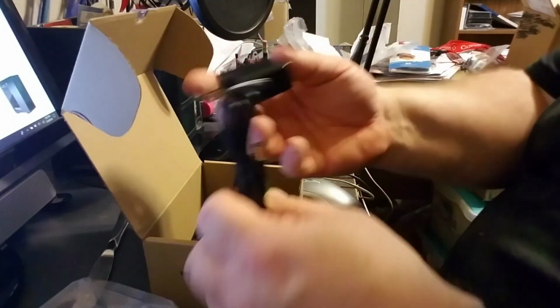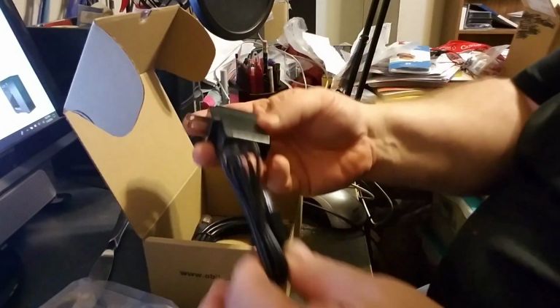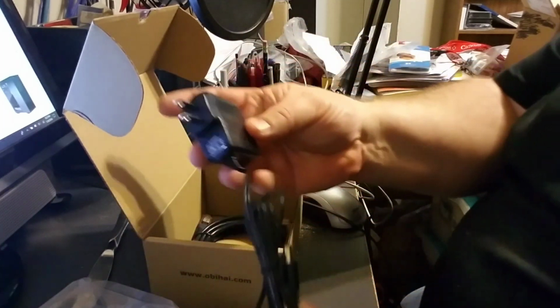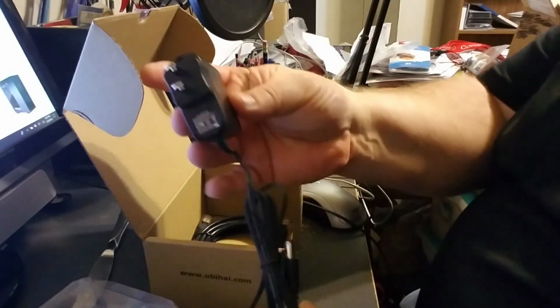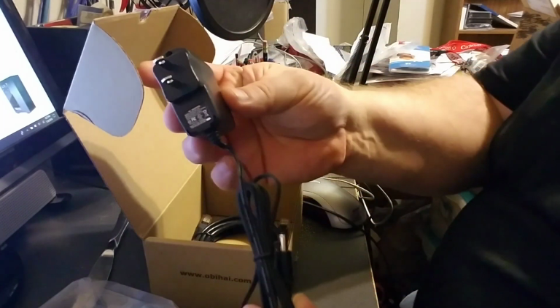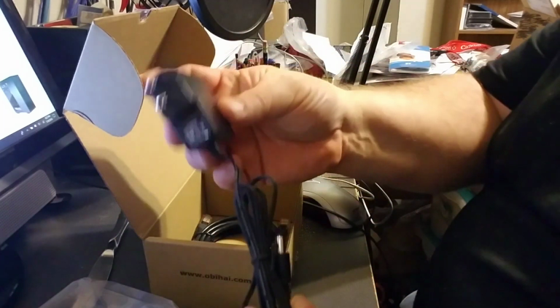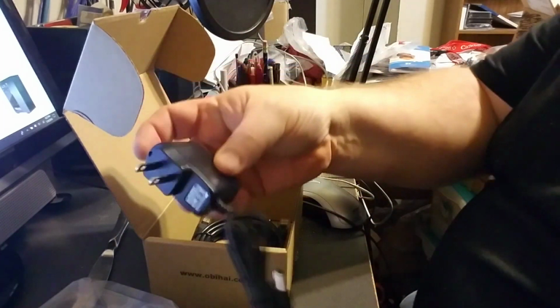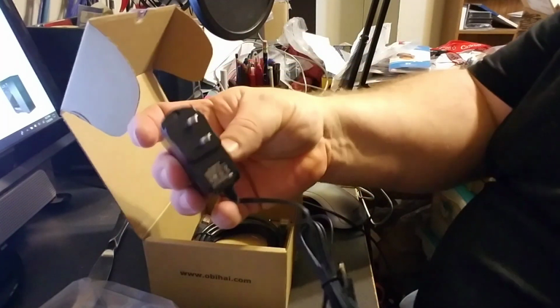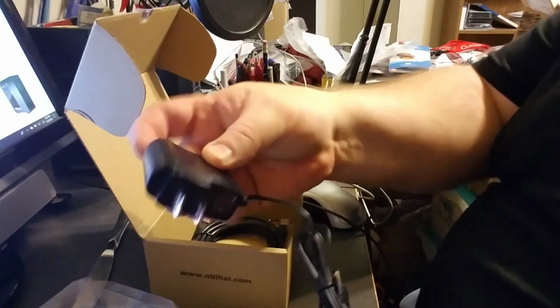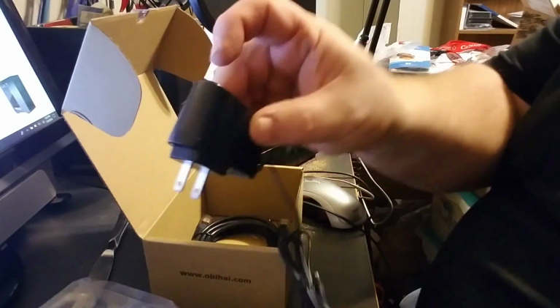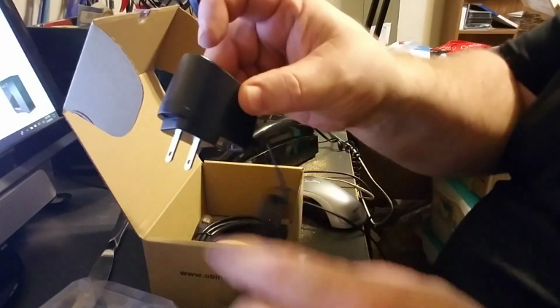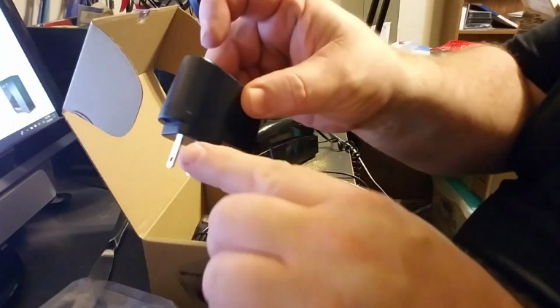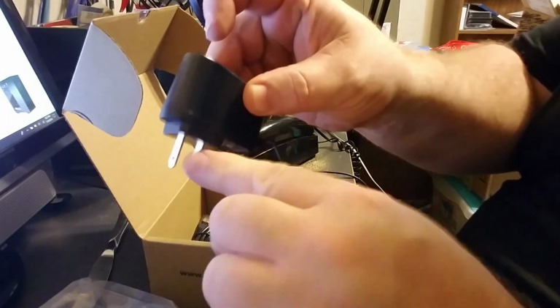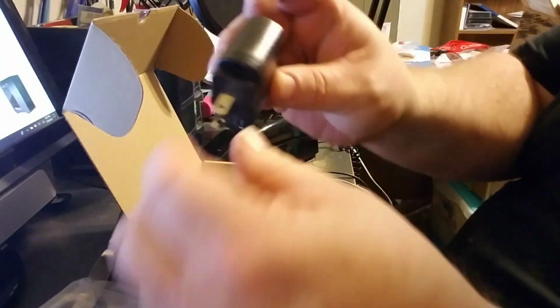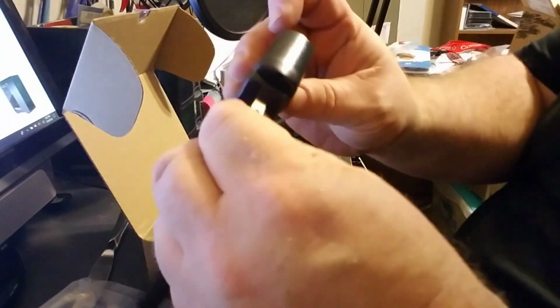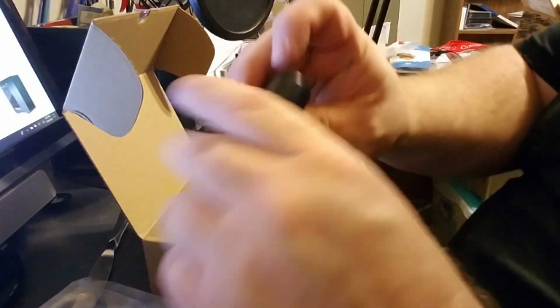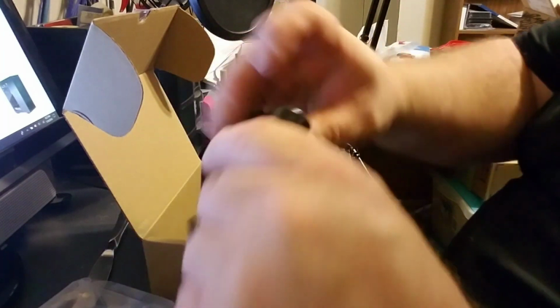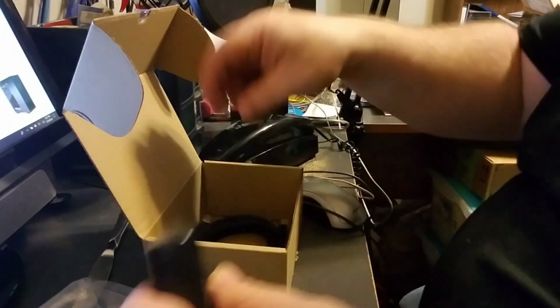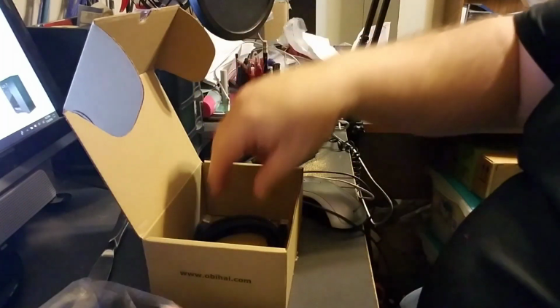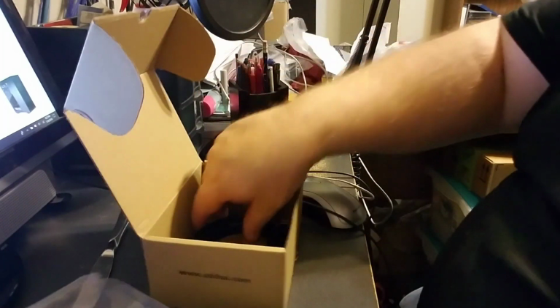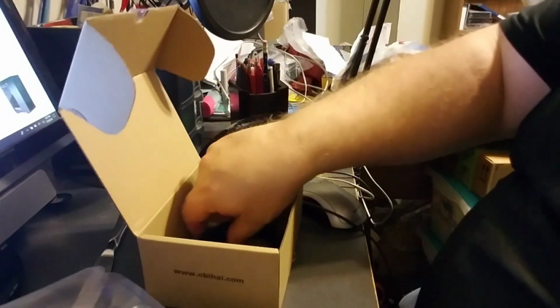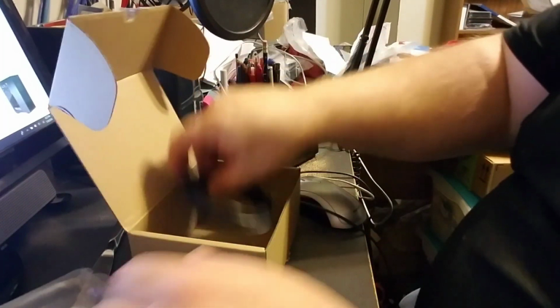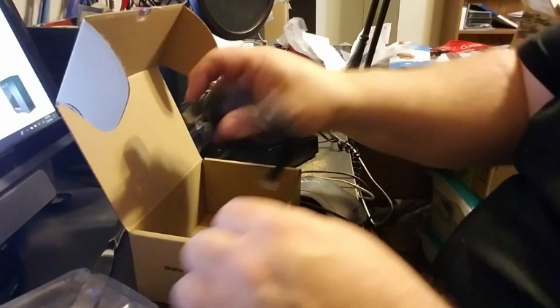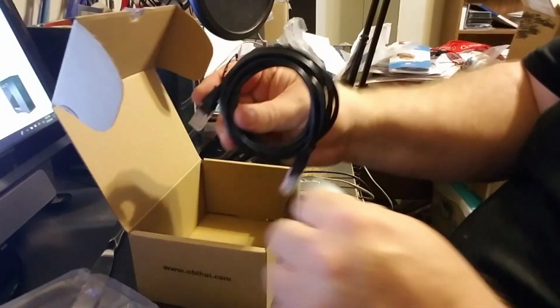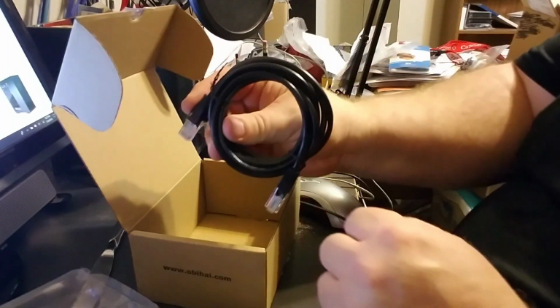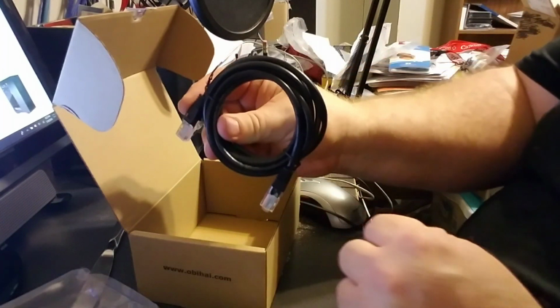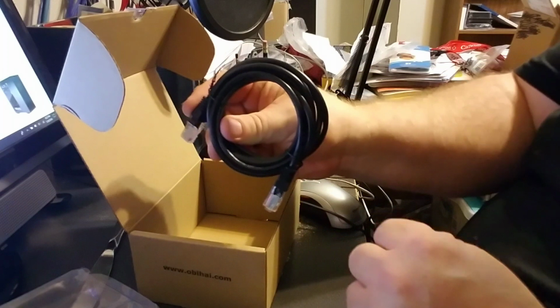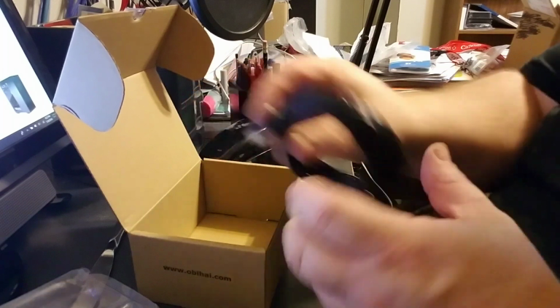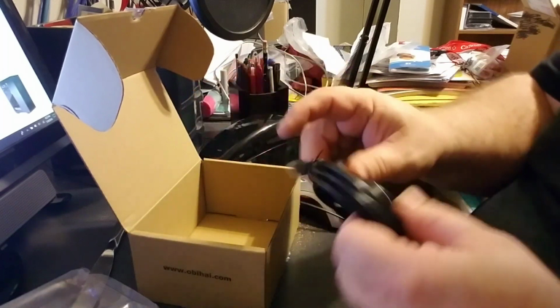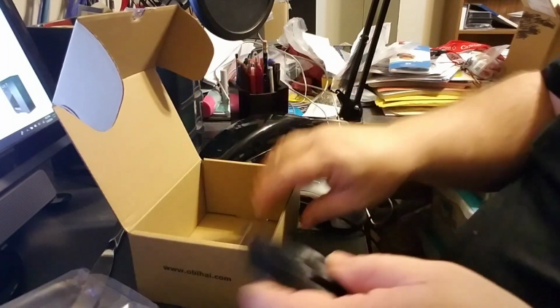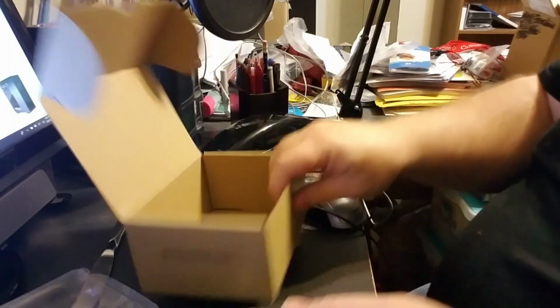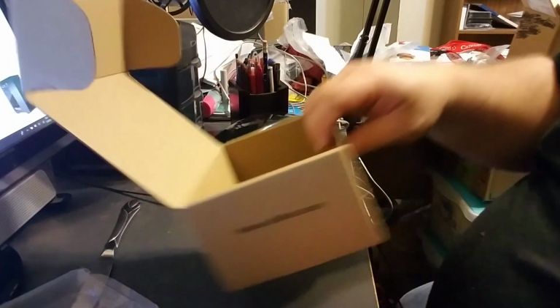The box also includes the AC power adapter set up for the US, and one ethernet cable.